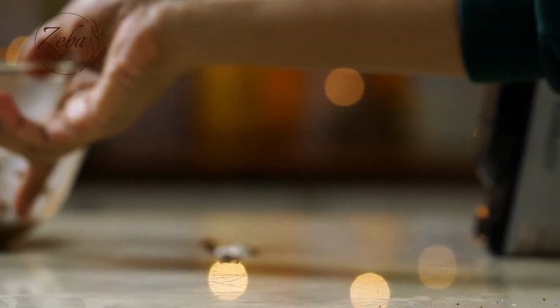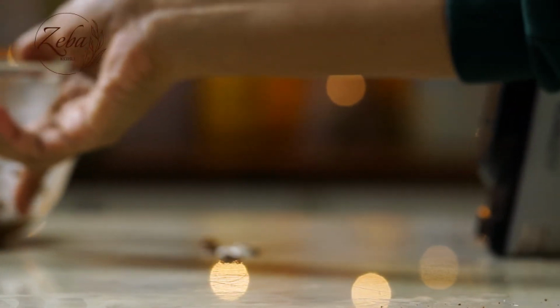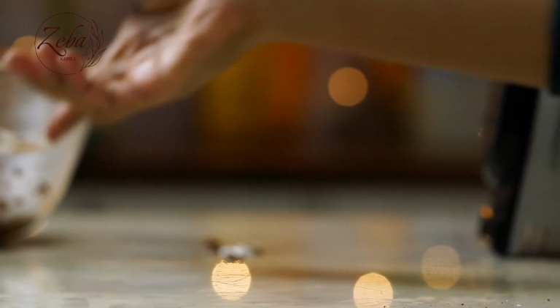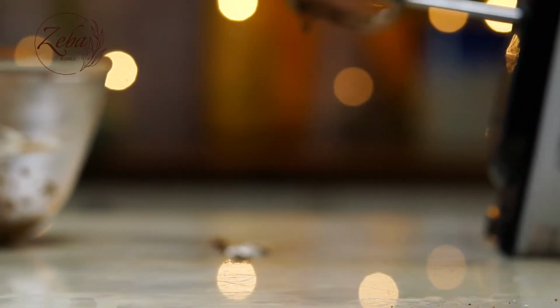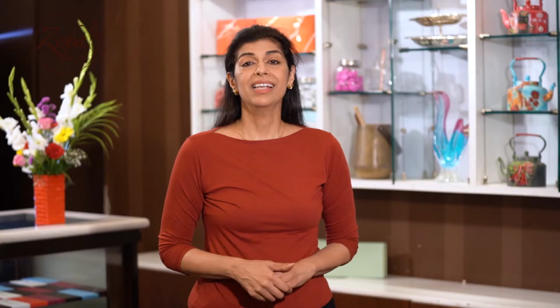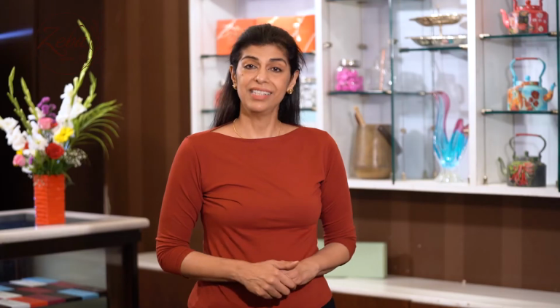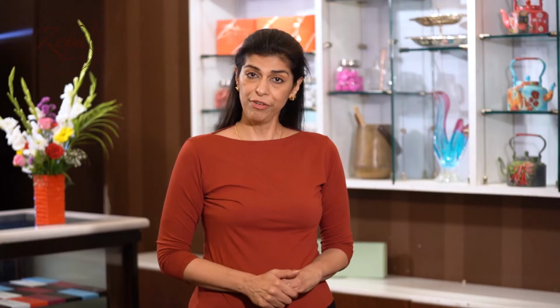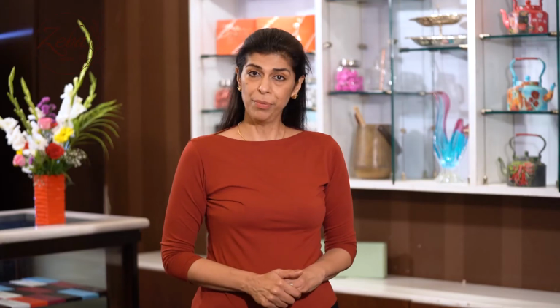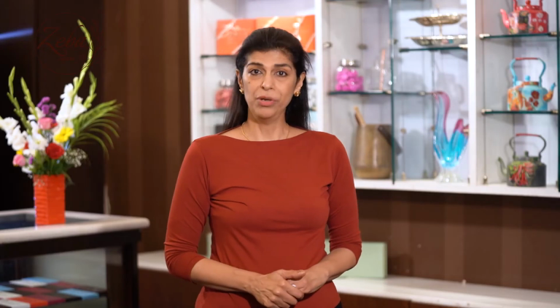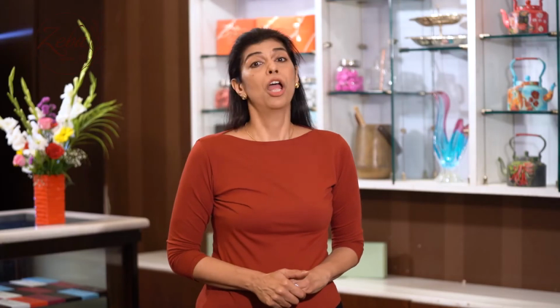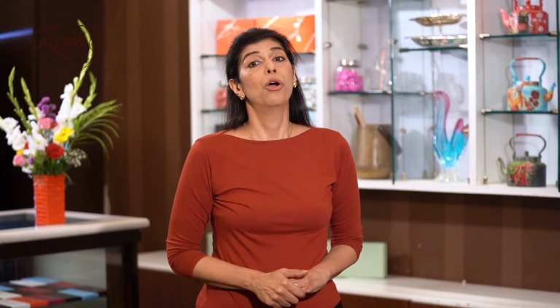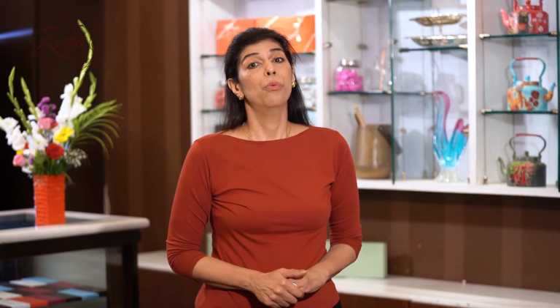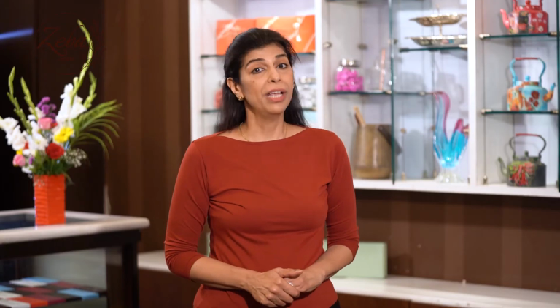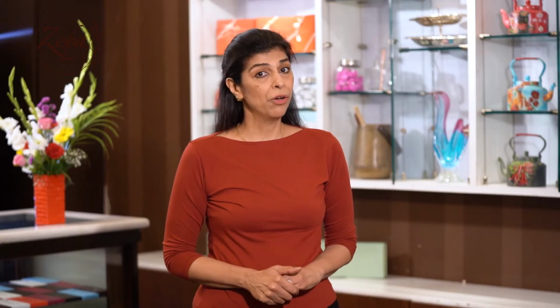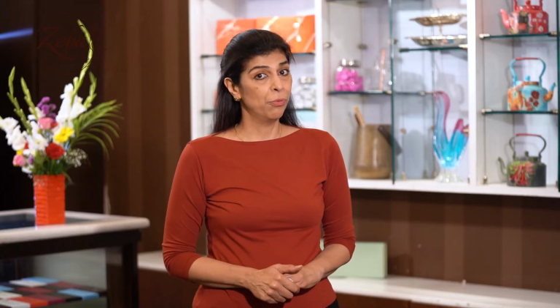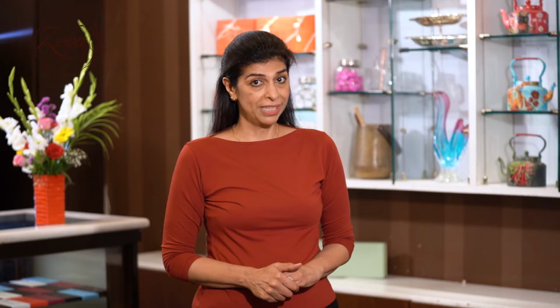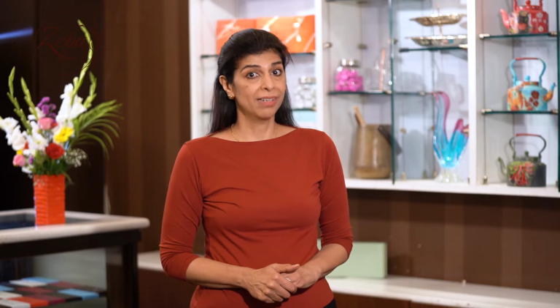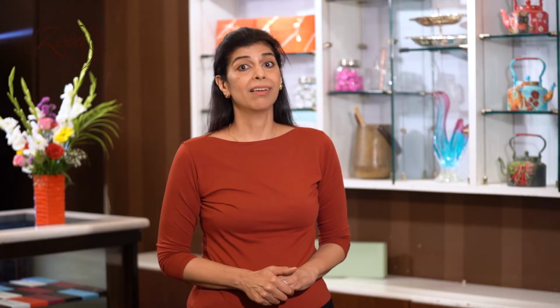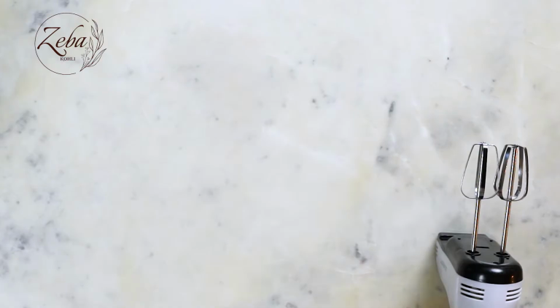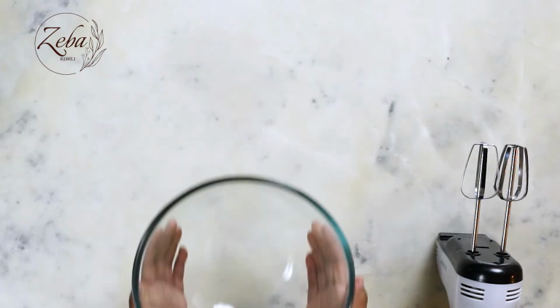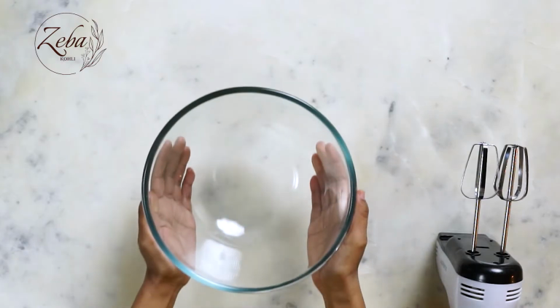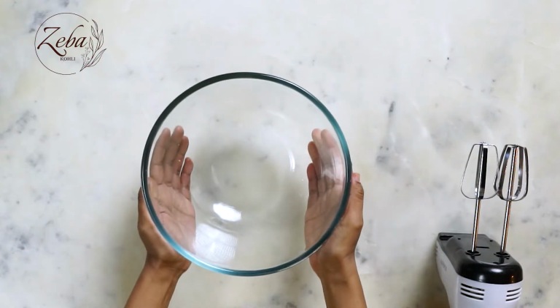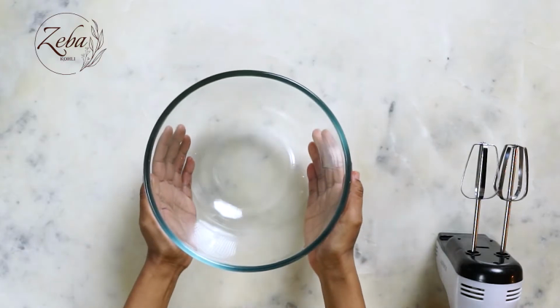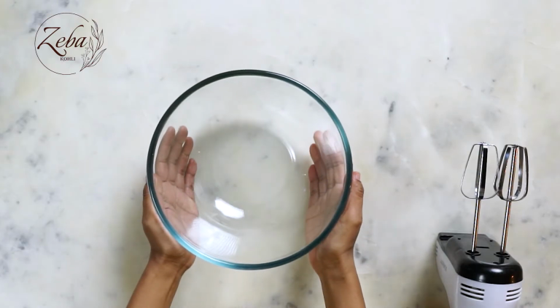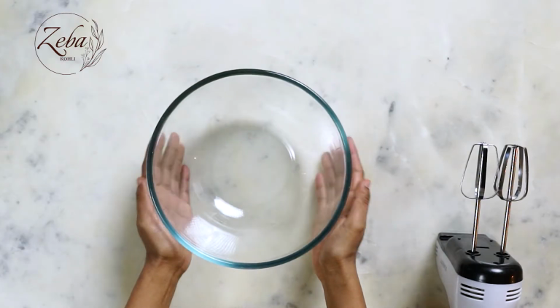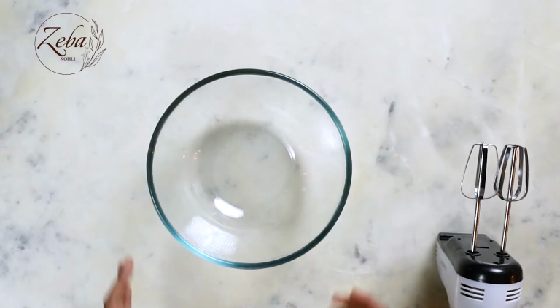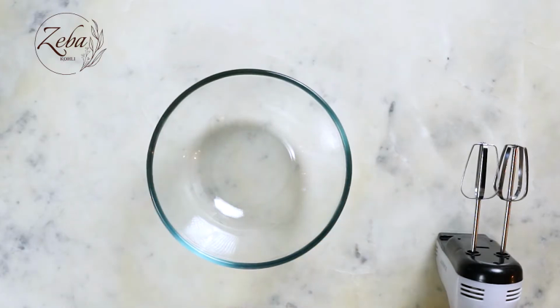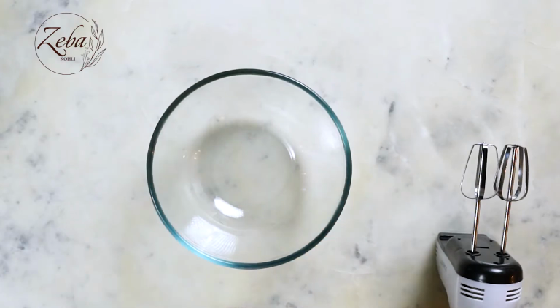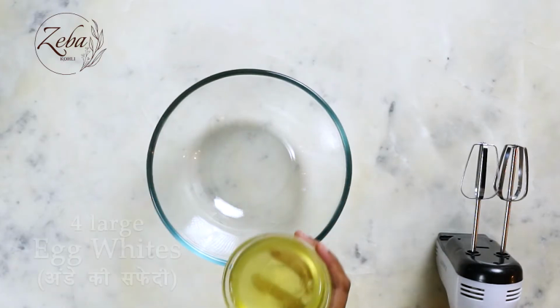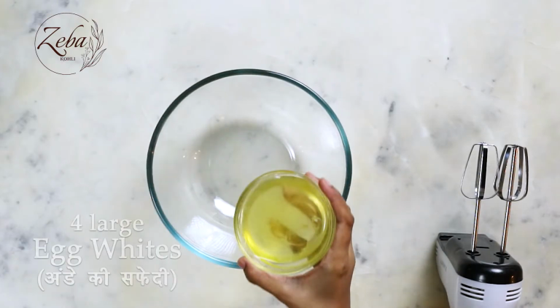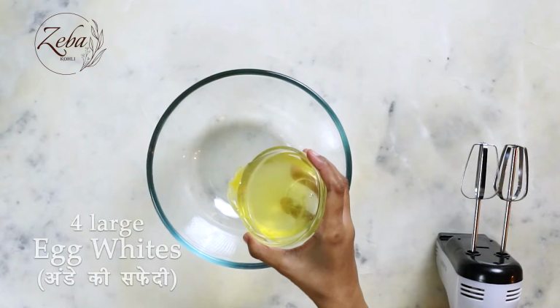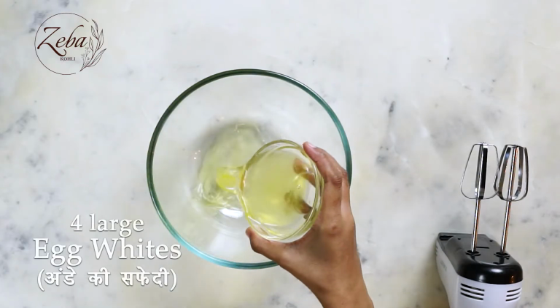And we're gonna mix all of this together. In a different bowl, we're gonna whisk our egg whites and sugar into stiff peaks.